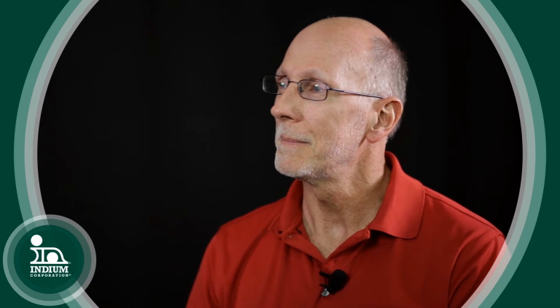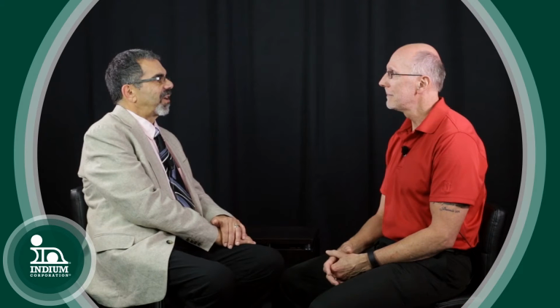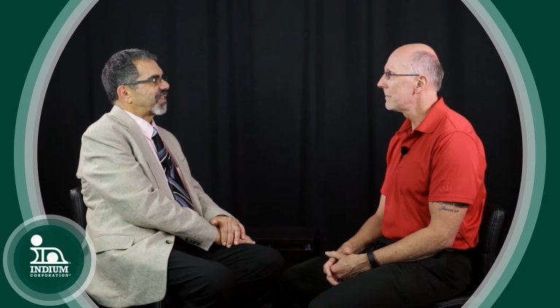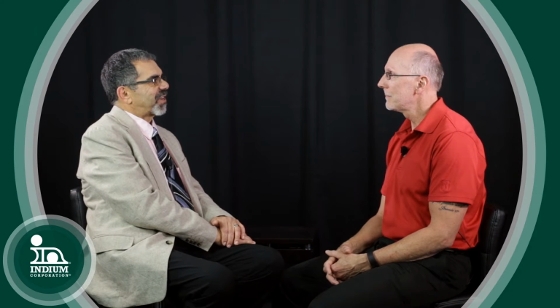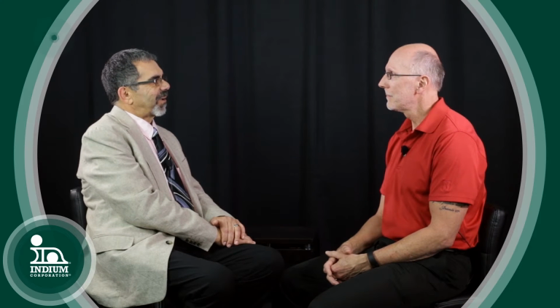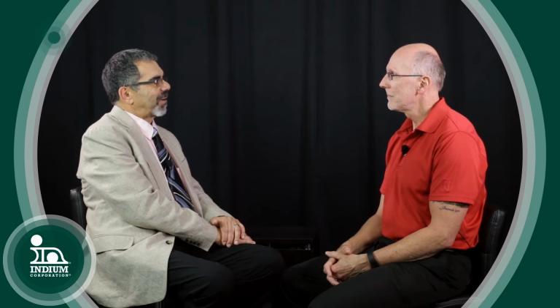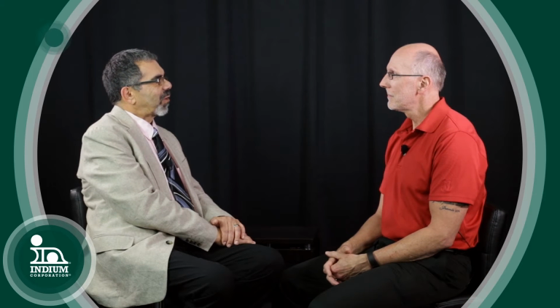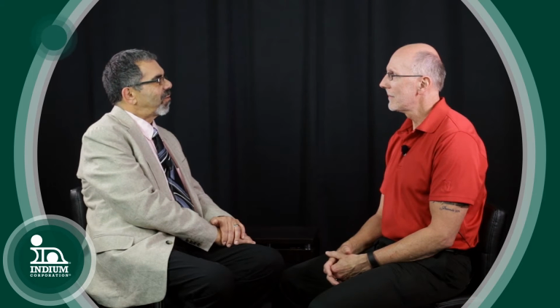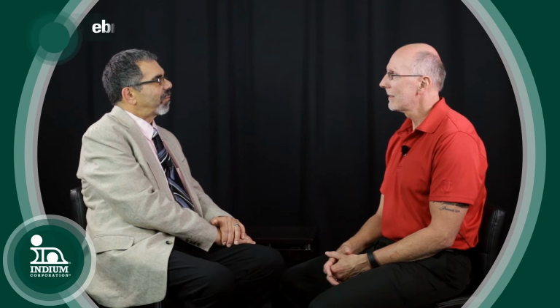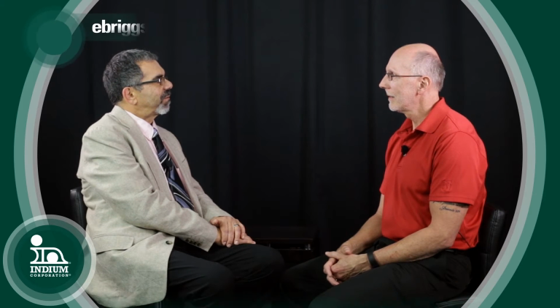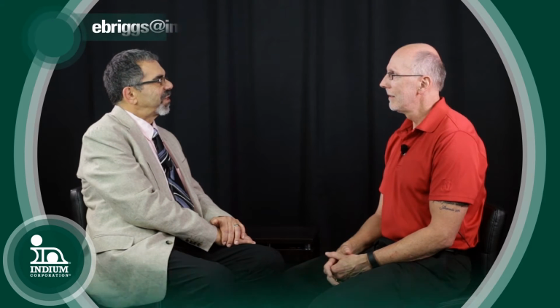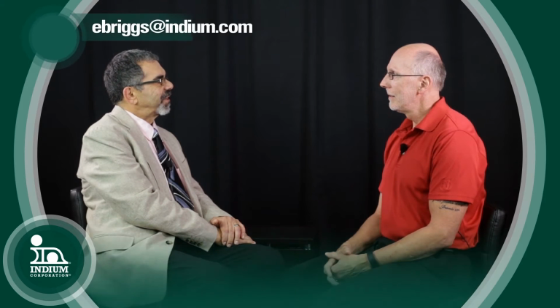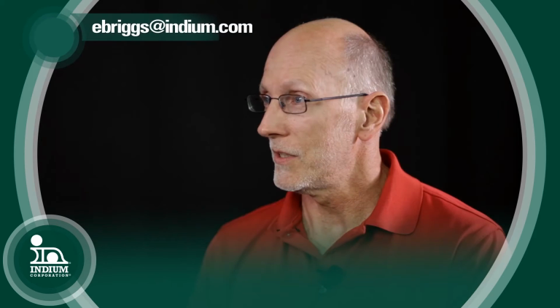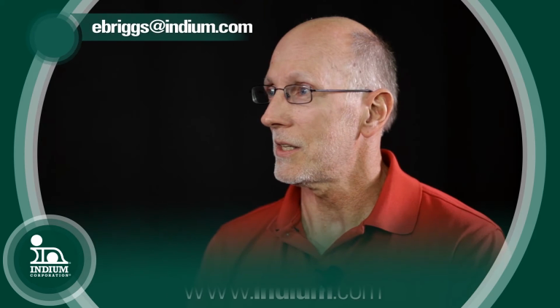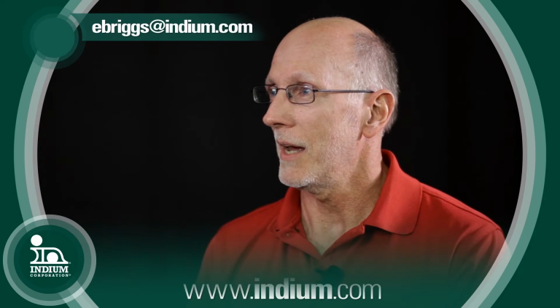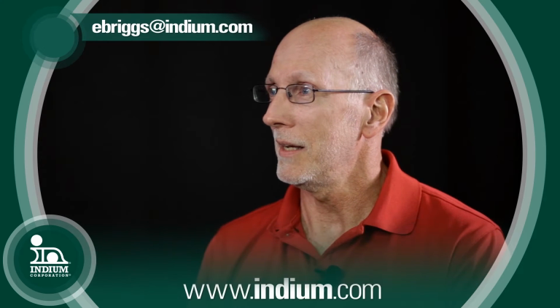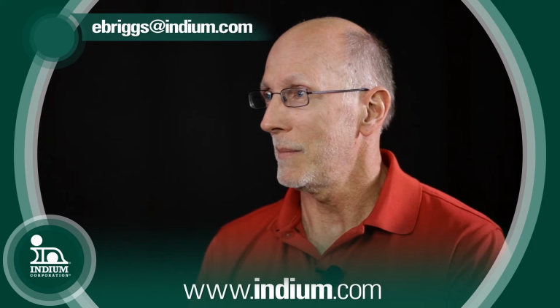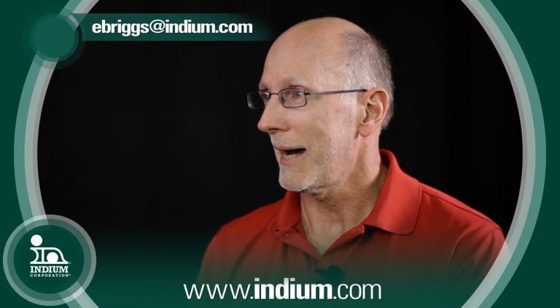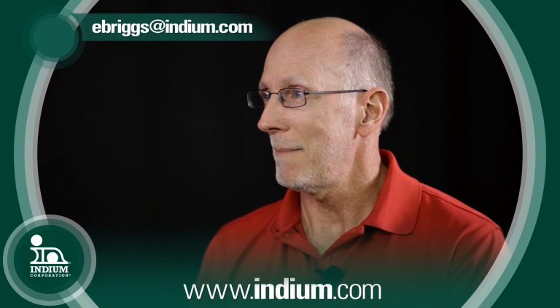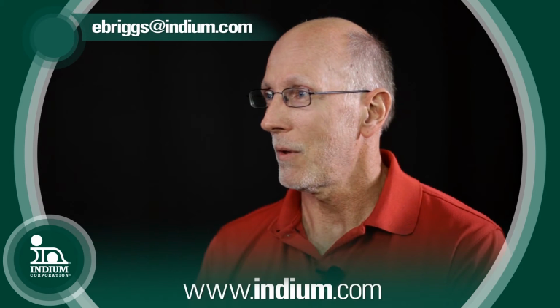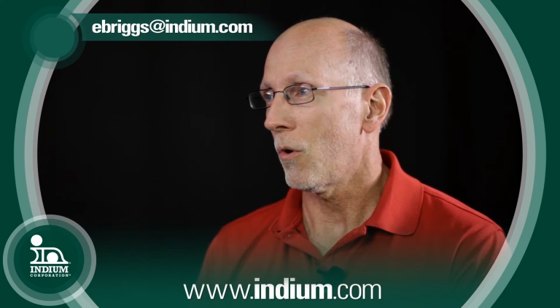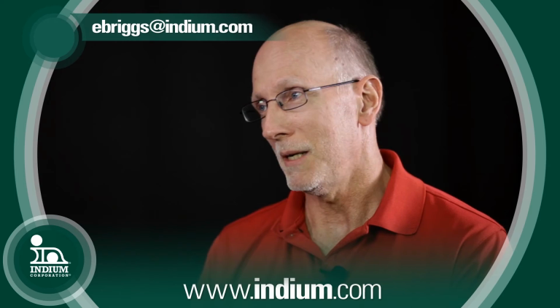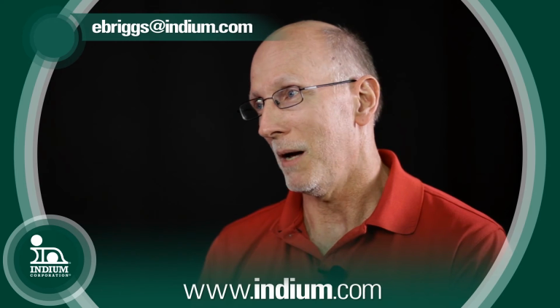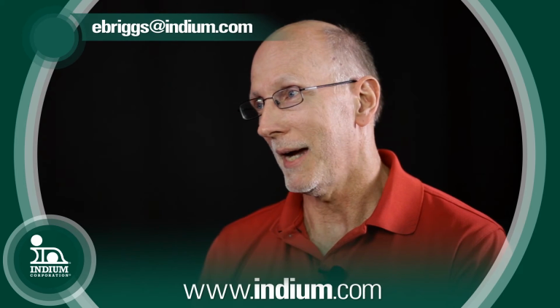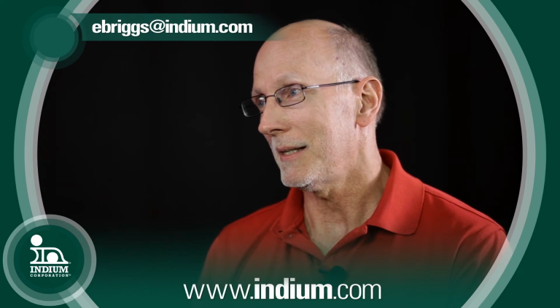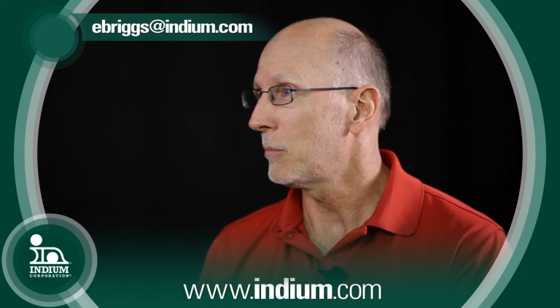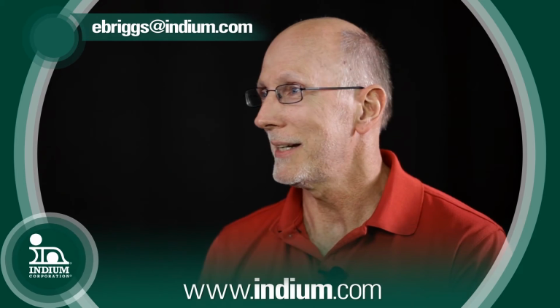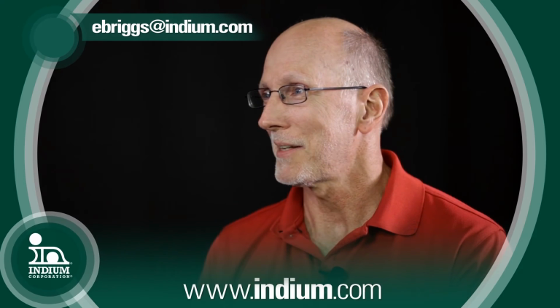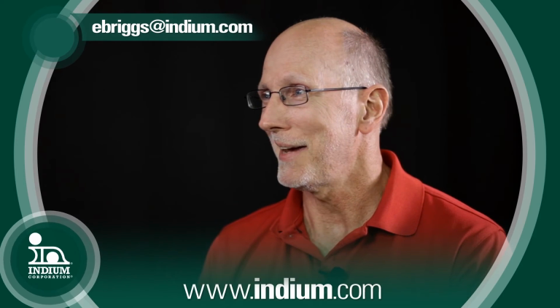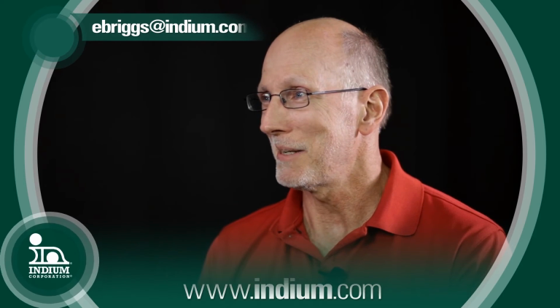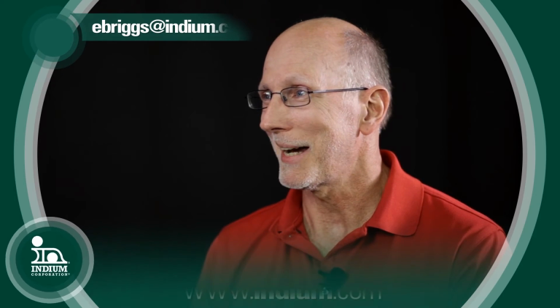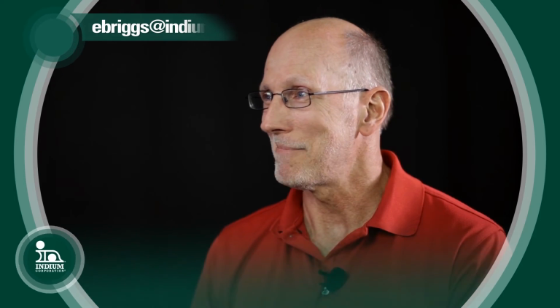Very interesting topic. For more information, visit us at indium.com or email at ebriggs@indium.com.